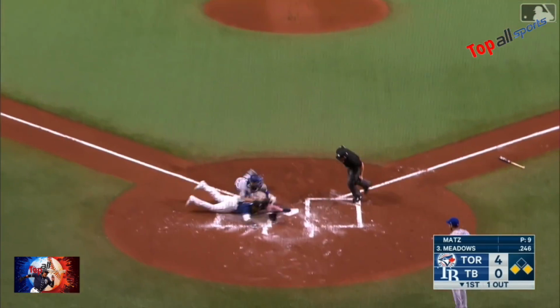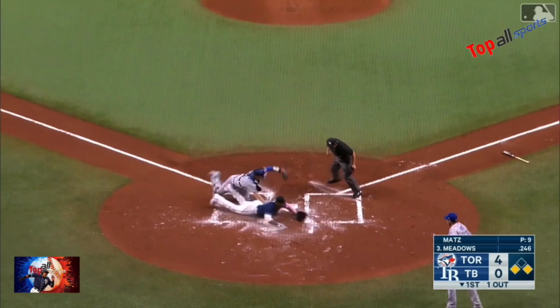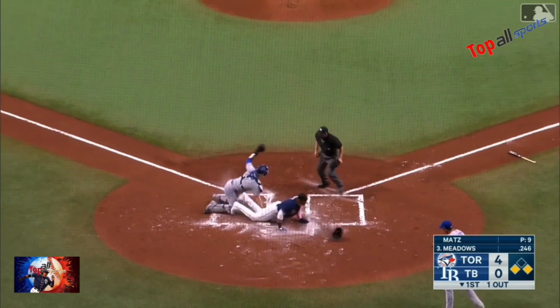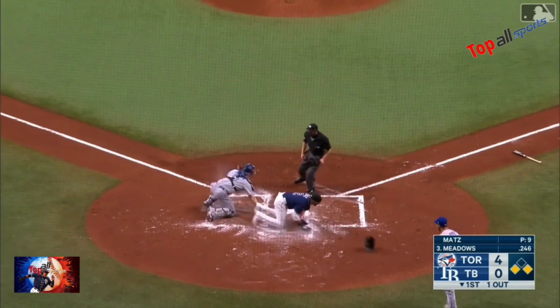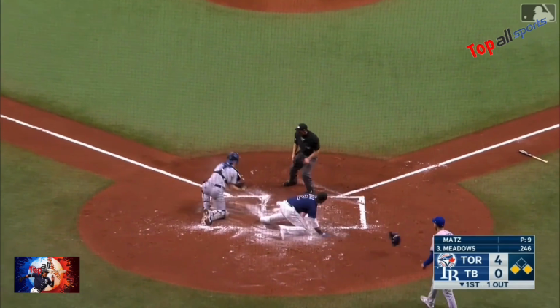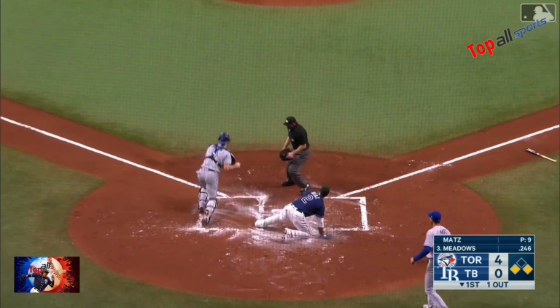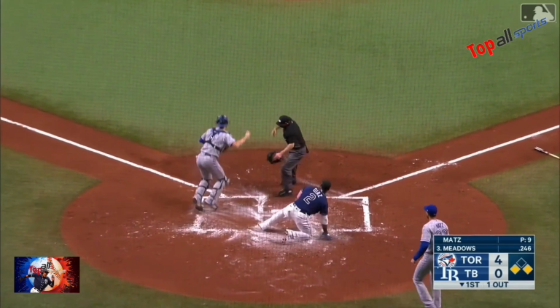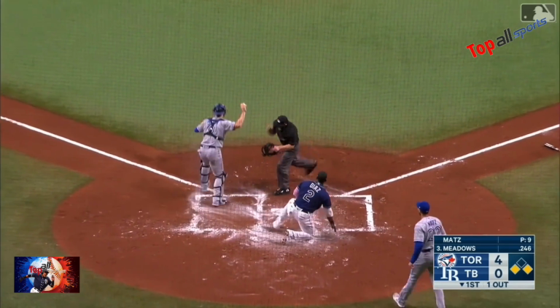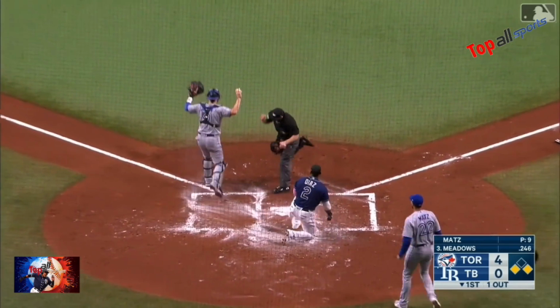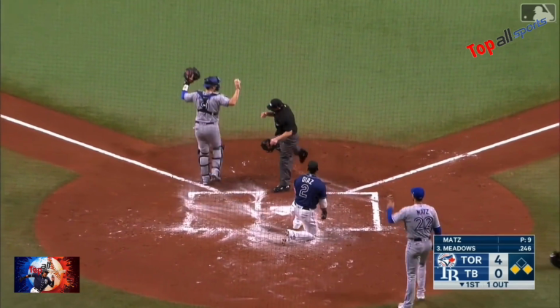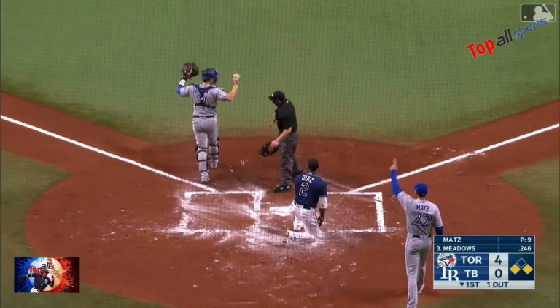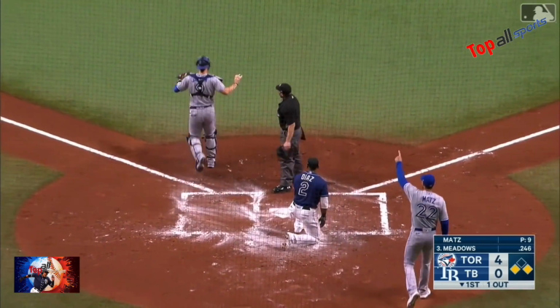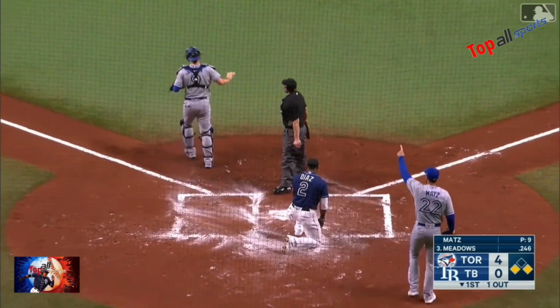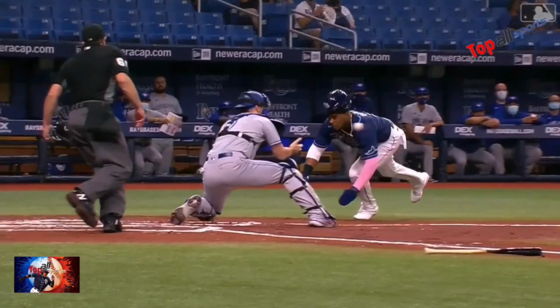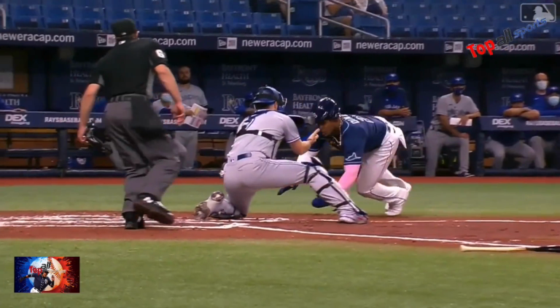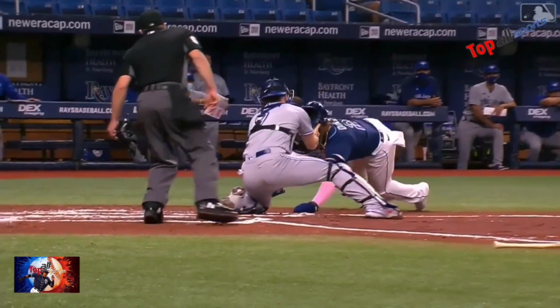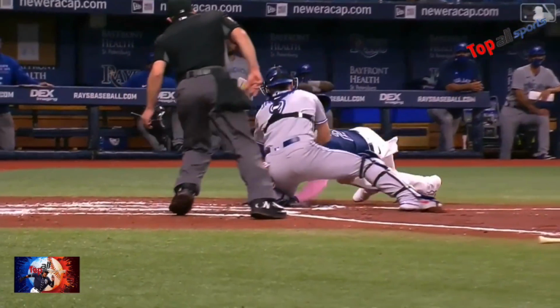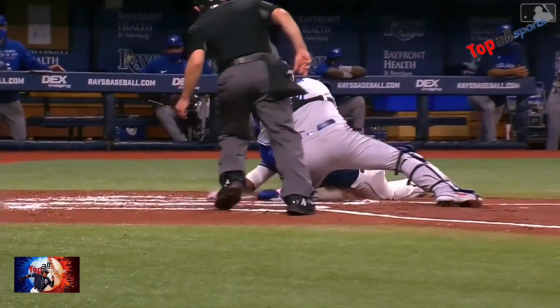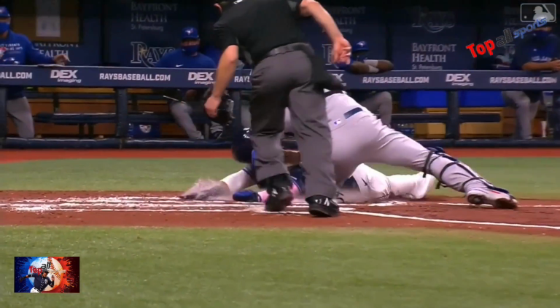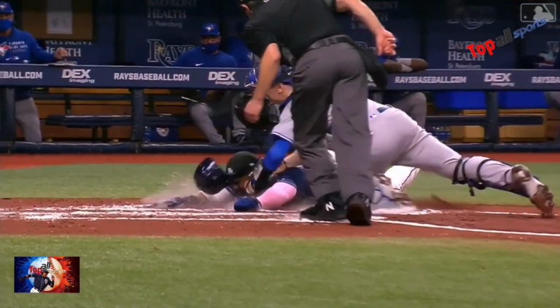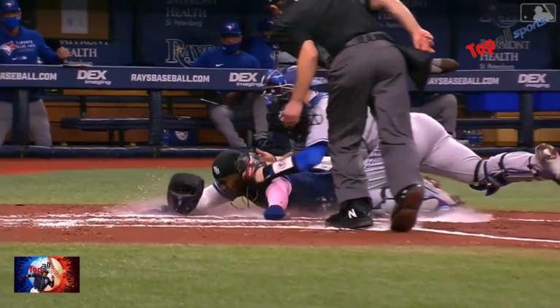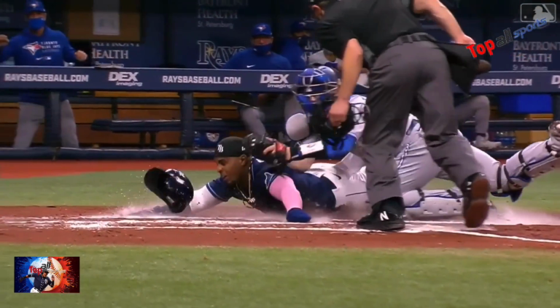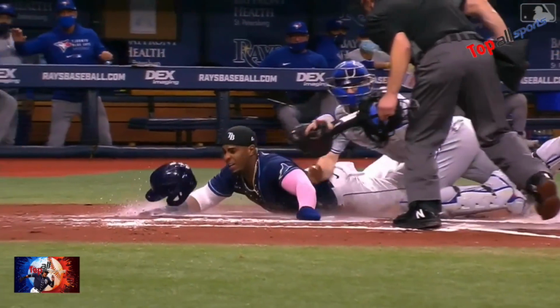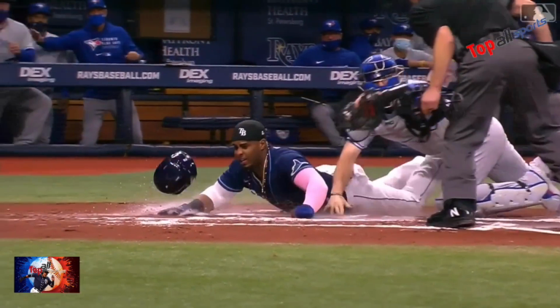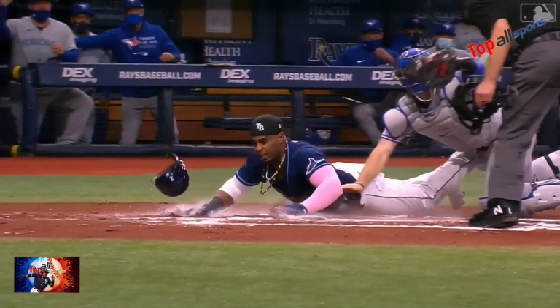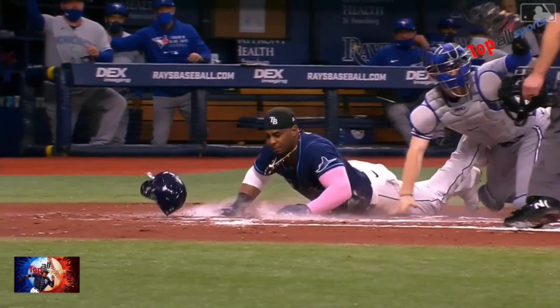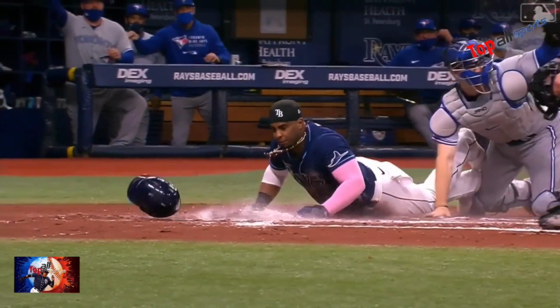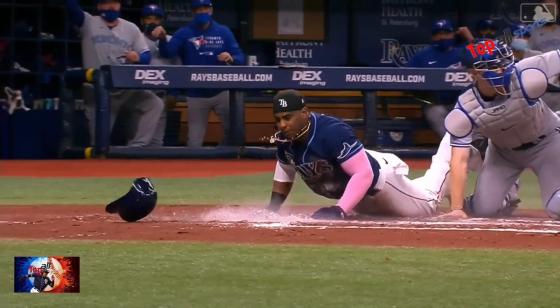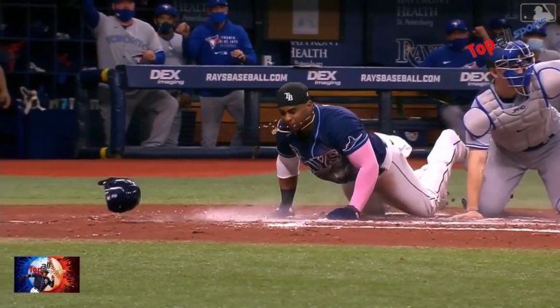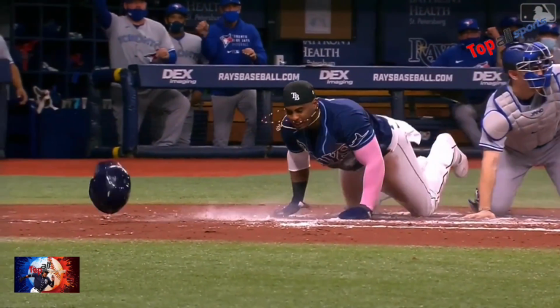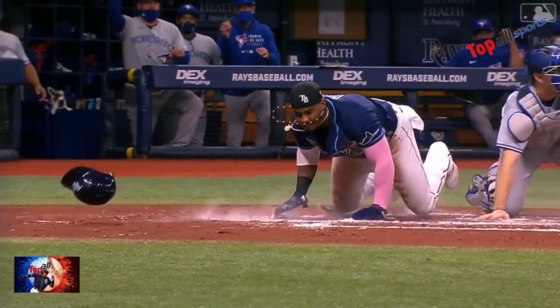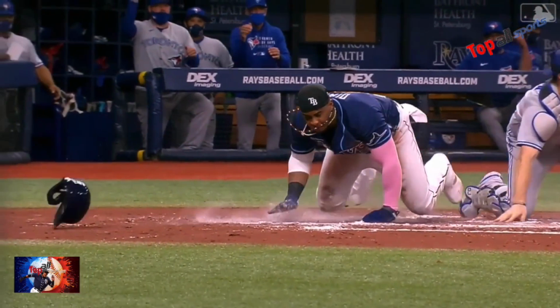Throw on a bounce — and they got him at the plate. Gloriel throws out Diaz at home plate.